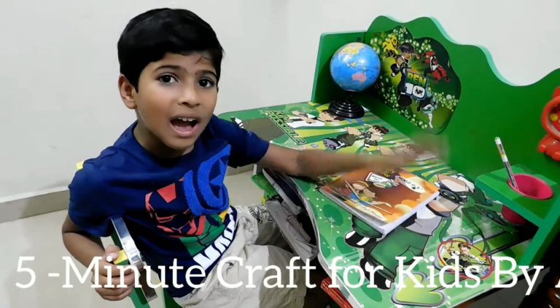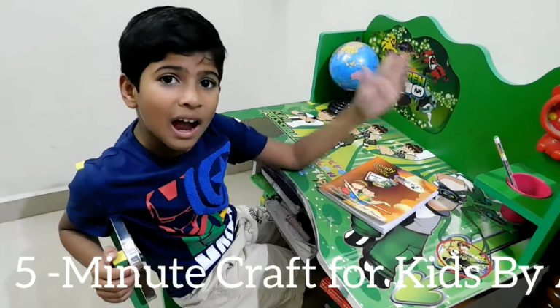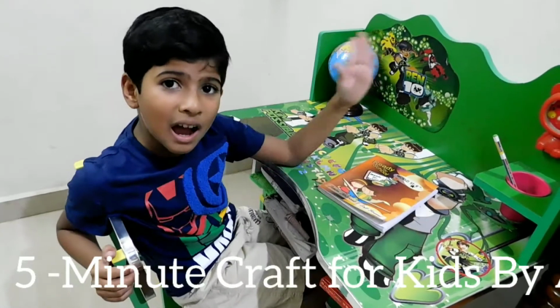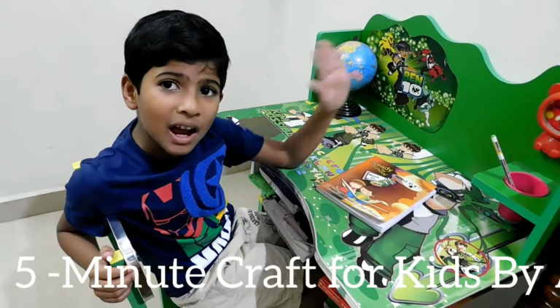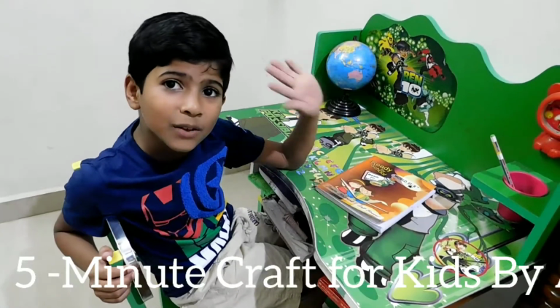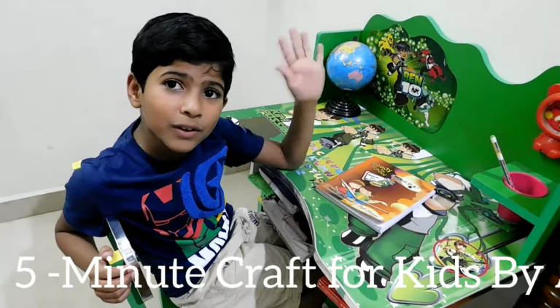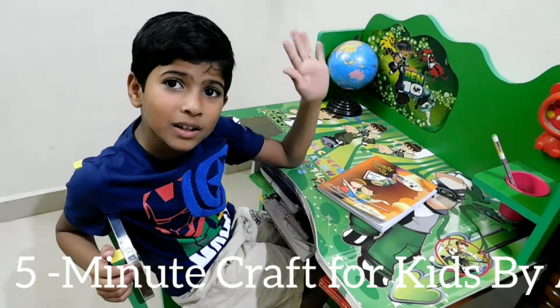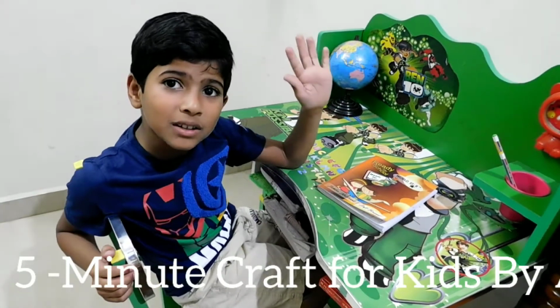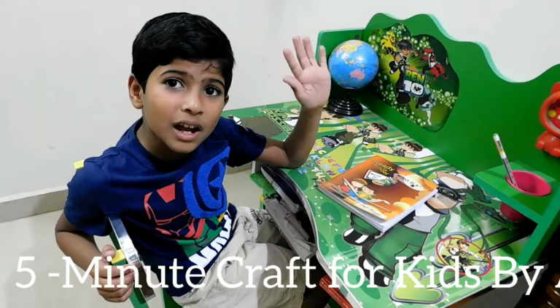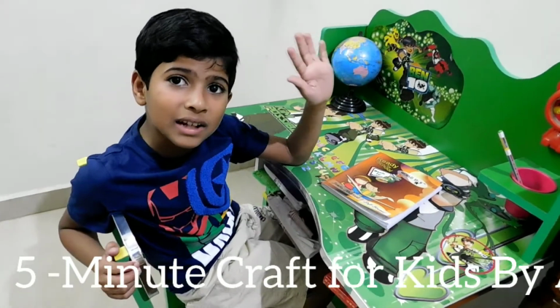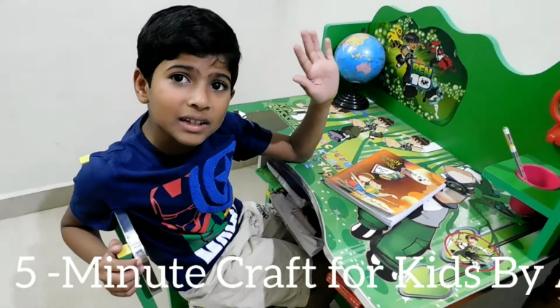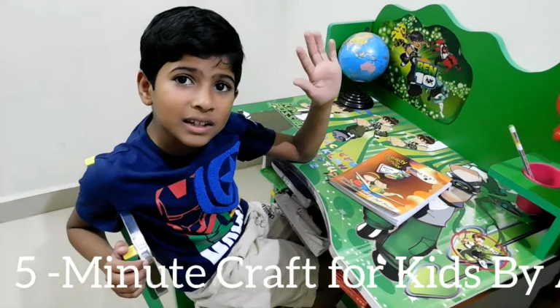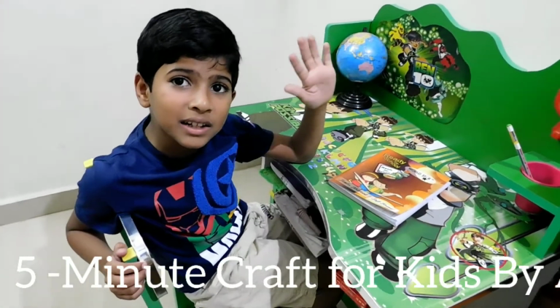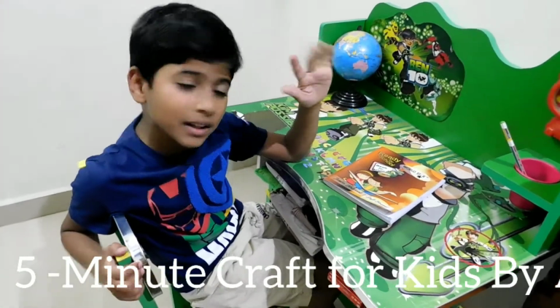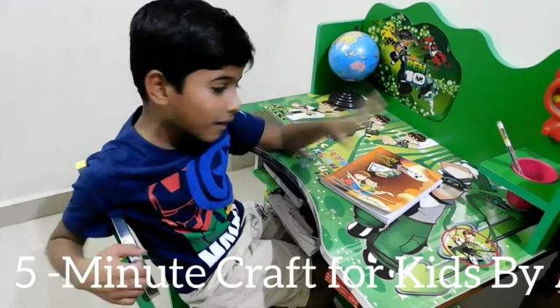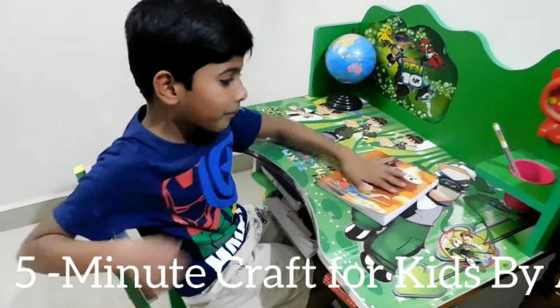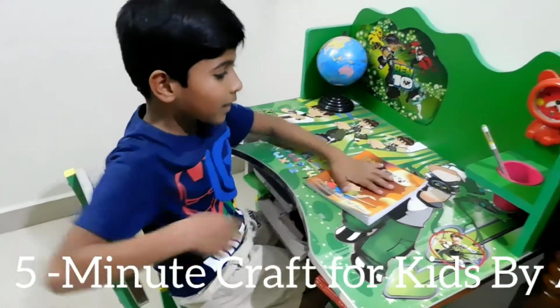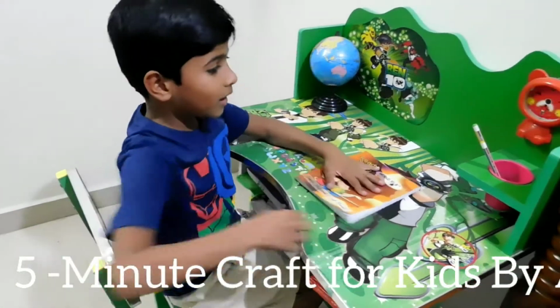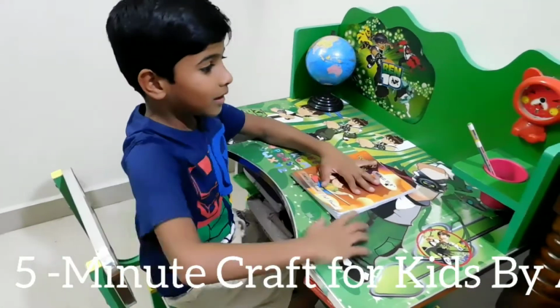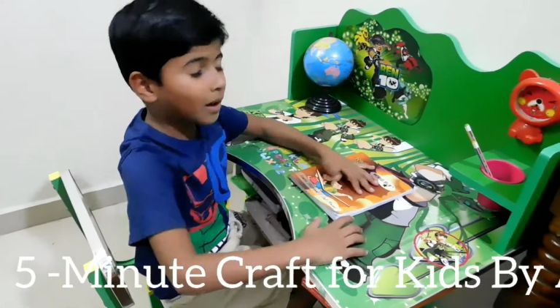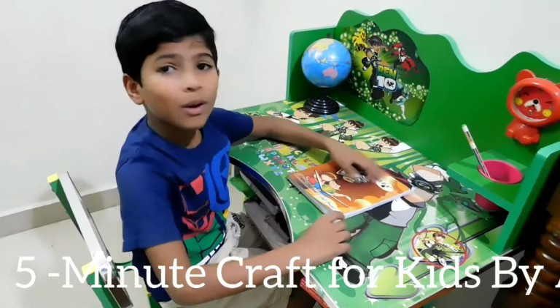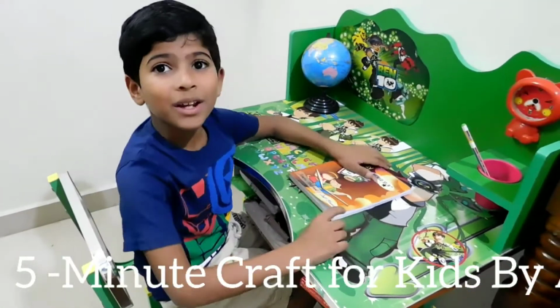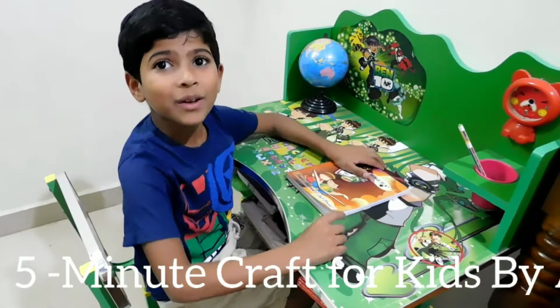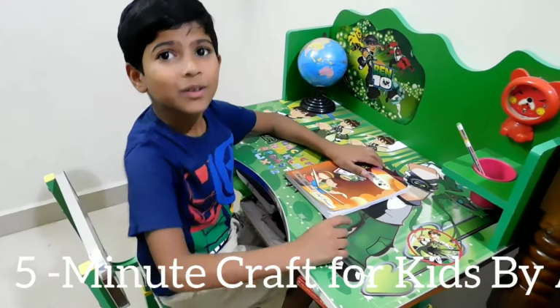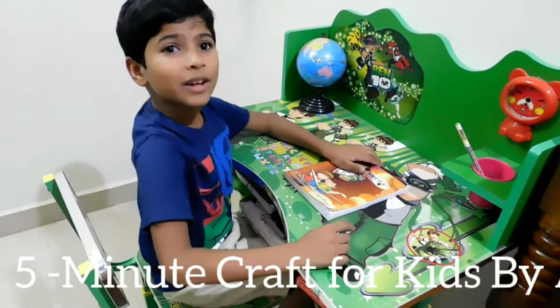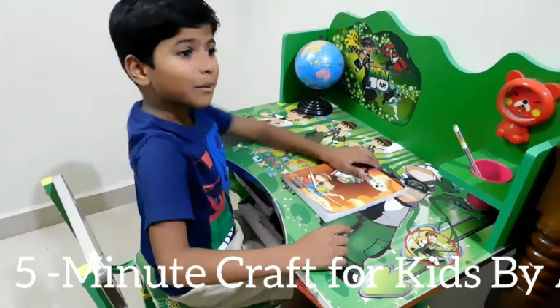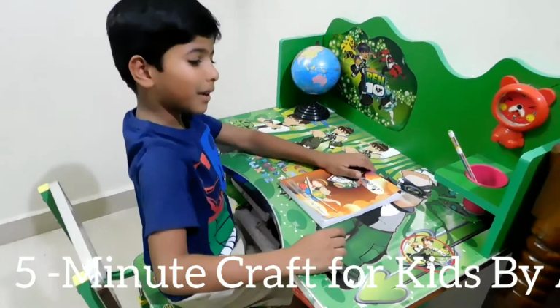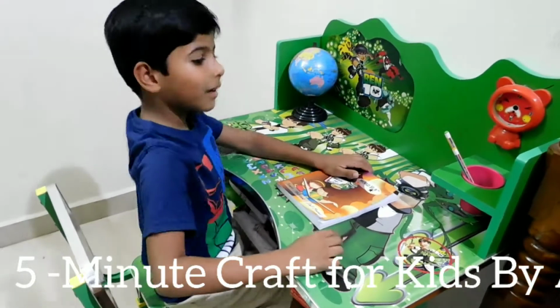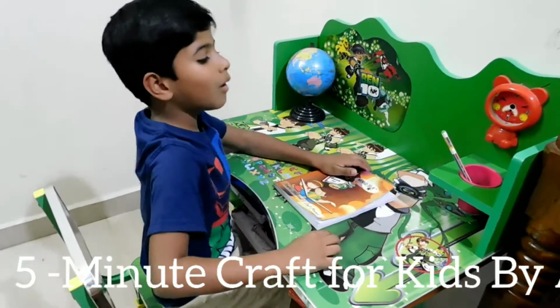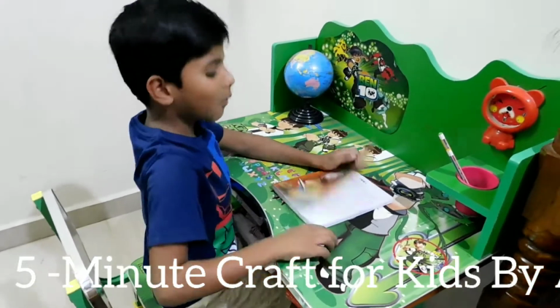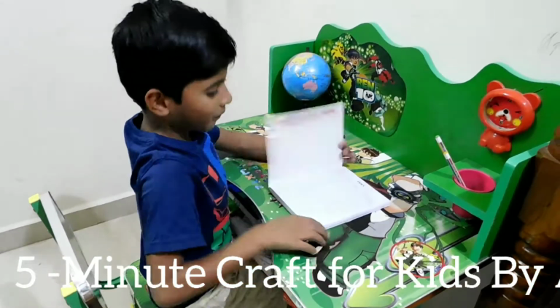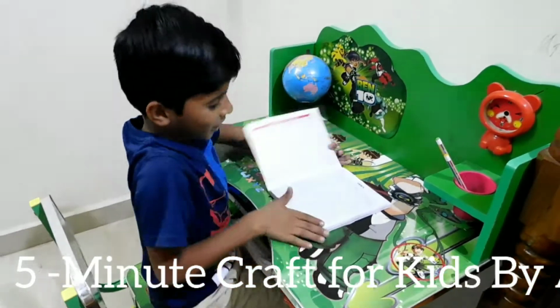Hi friends, Akshay here. Now I'm going to write my homework.